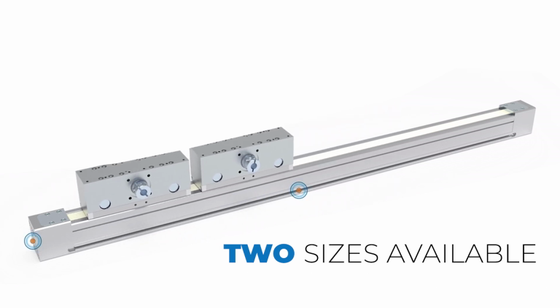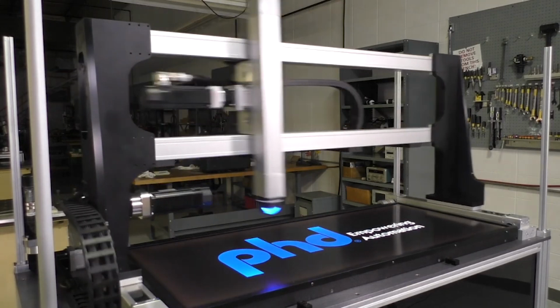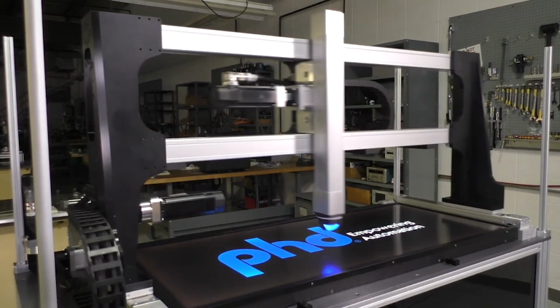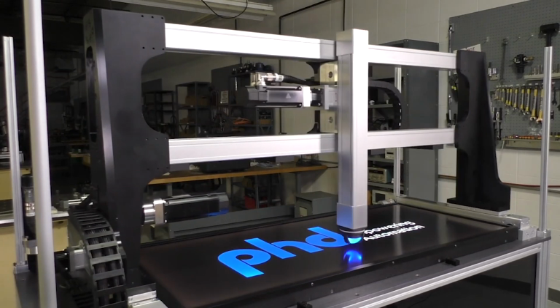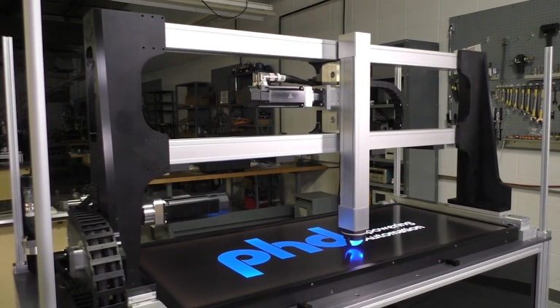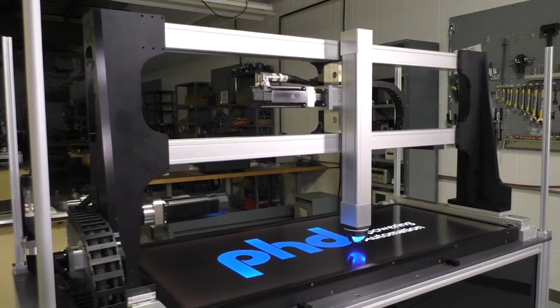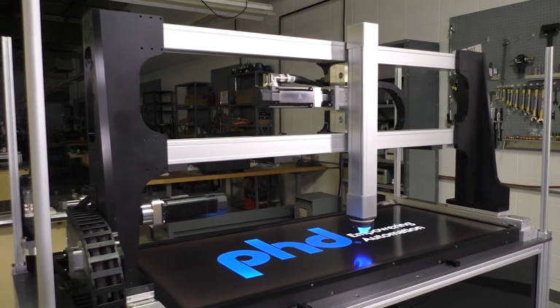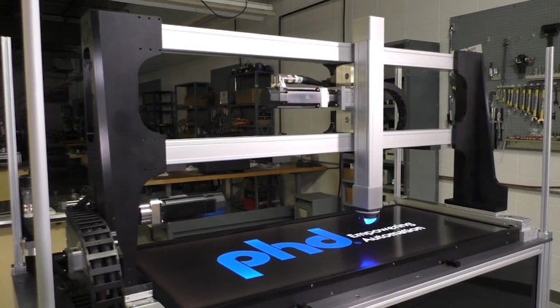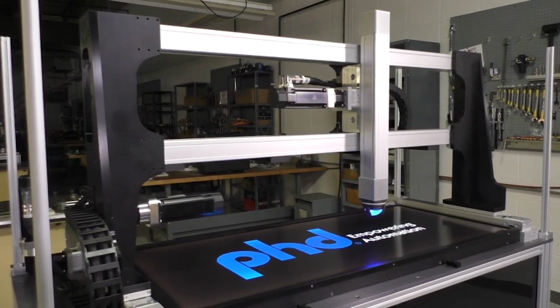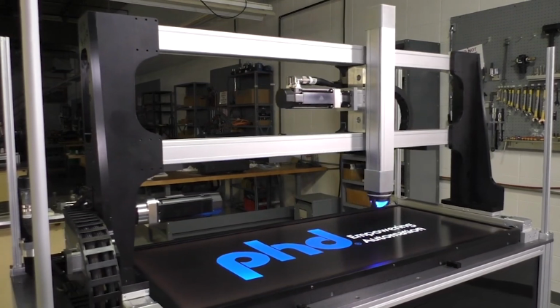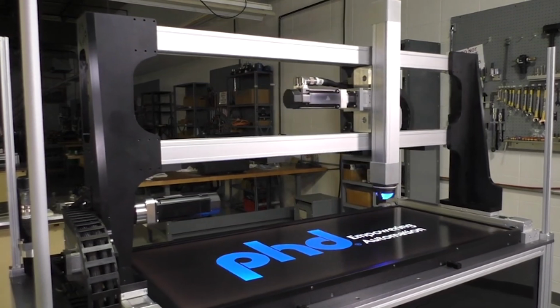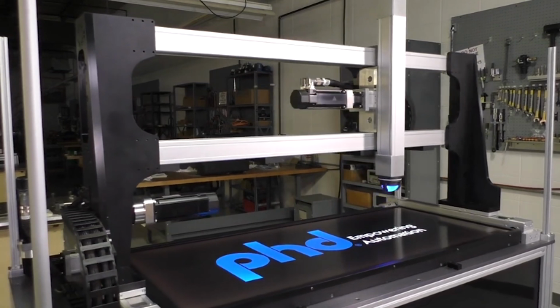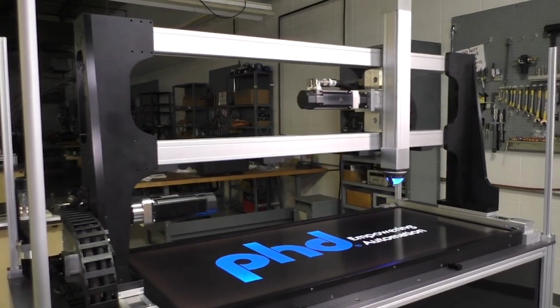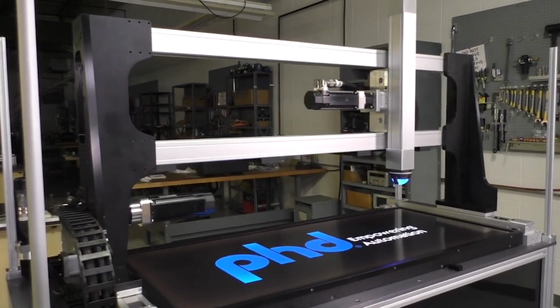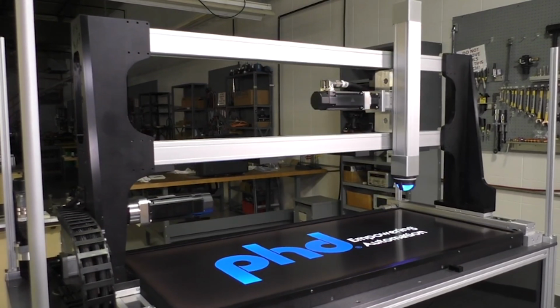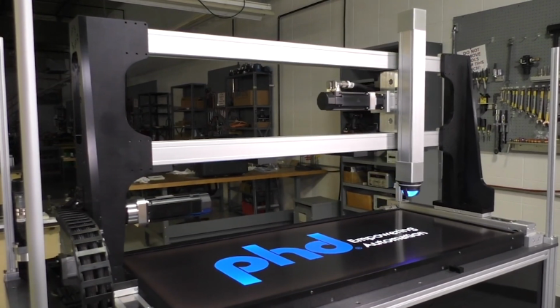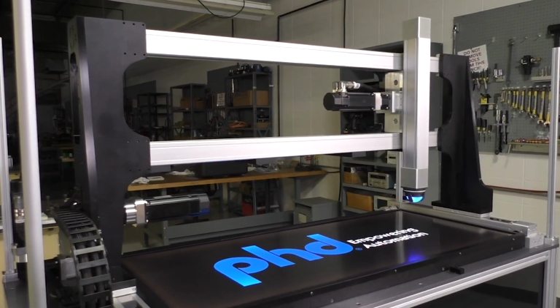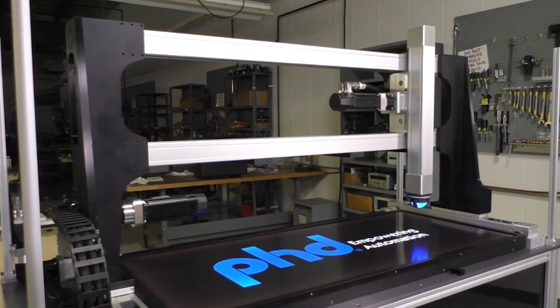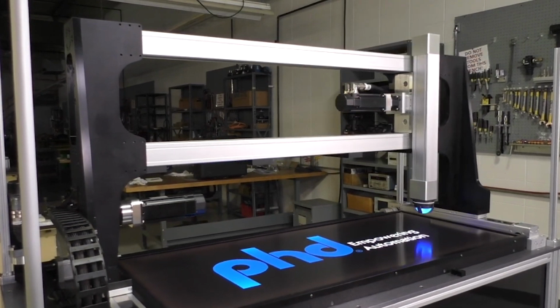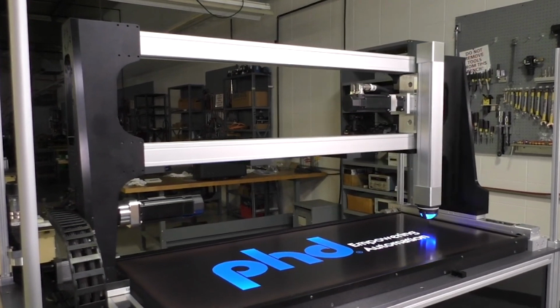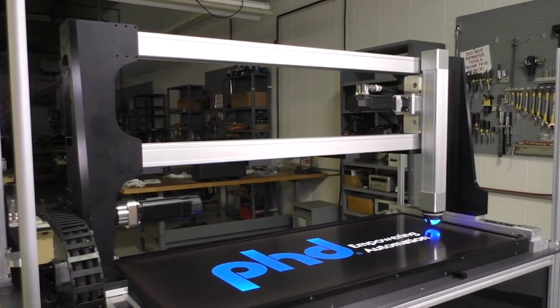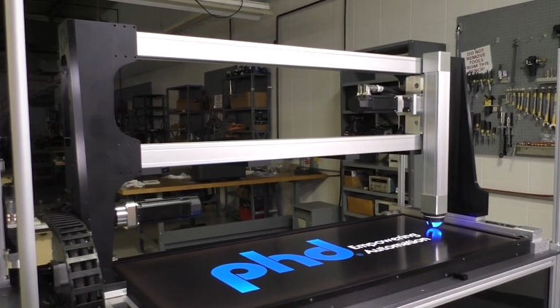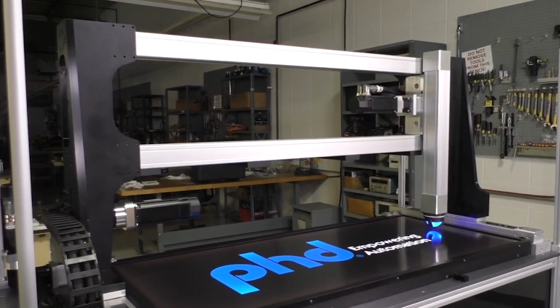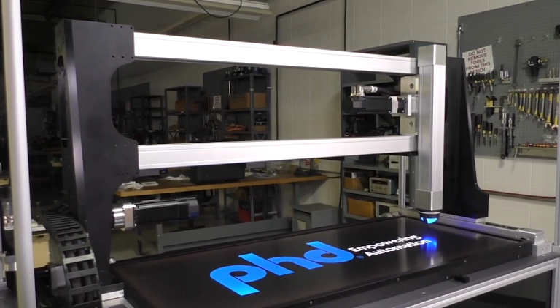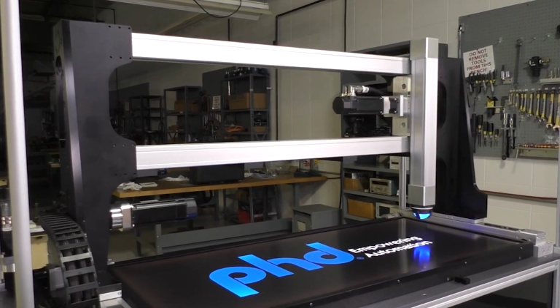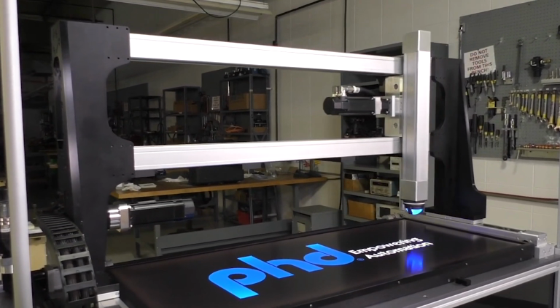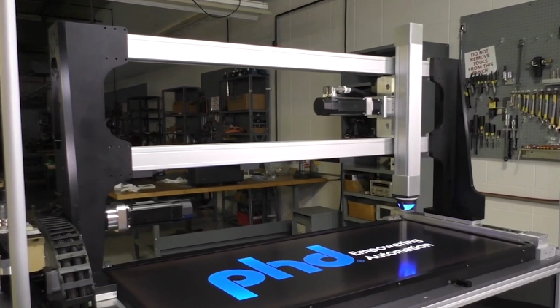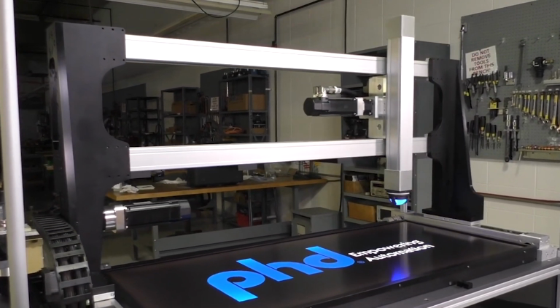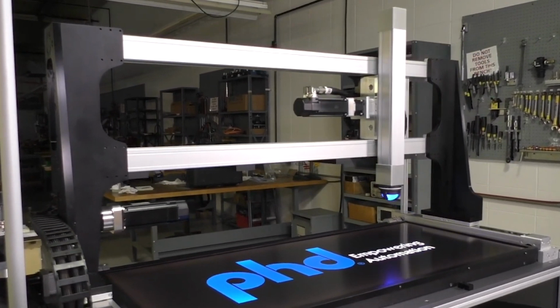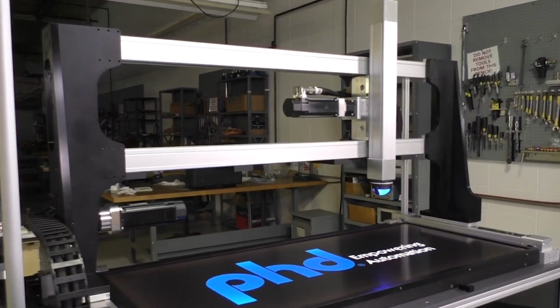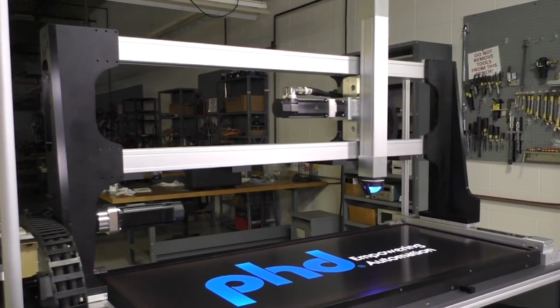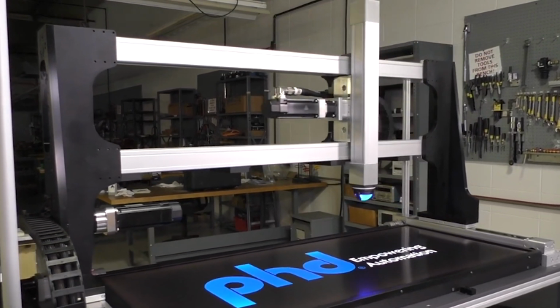Create your own customized Cartesian robot system by combining the ESZ with the Series ESU and other PHD actuators.